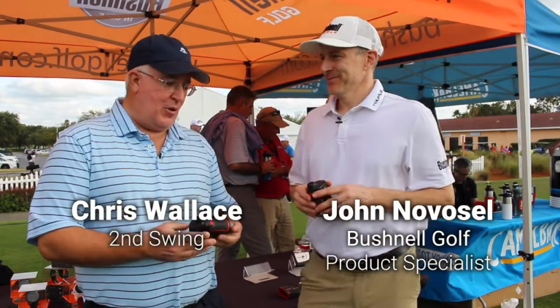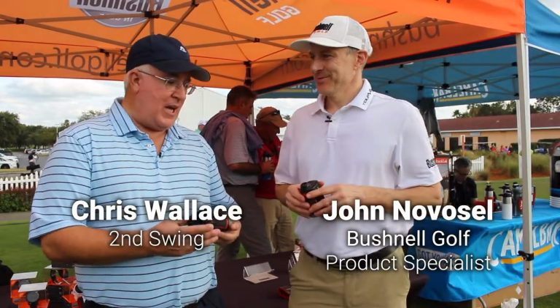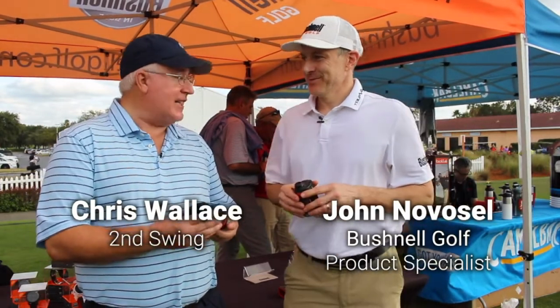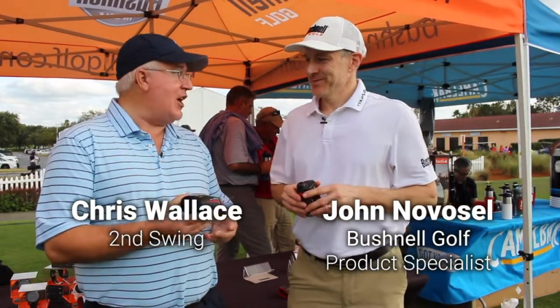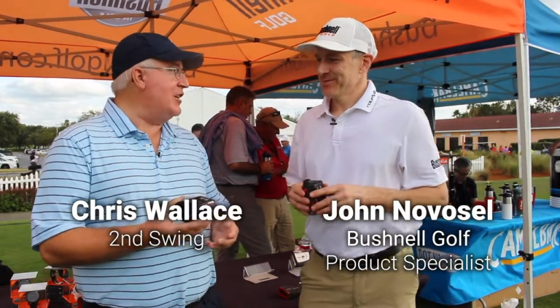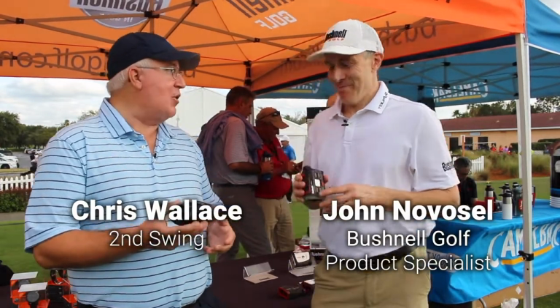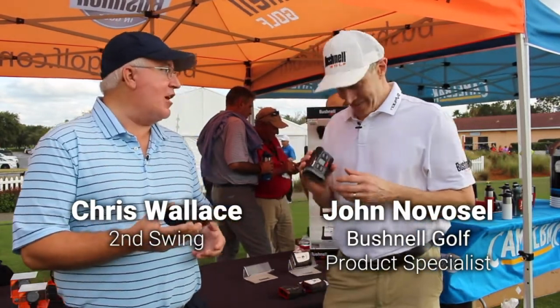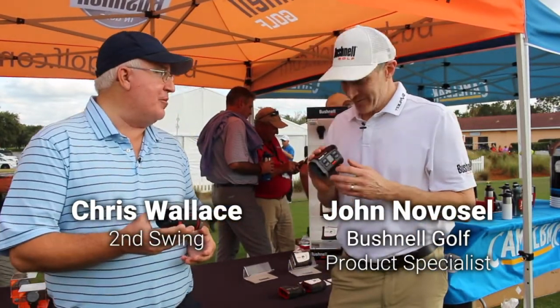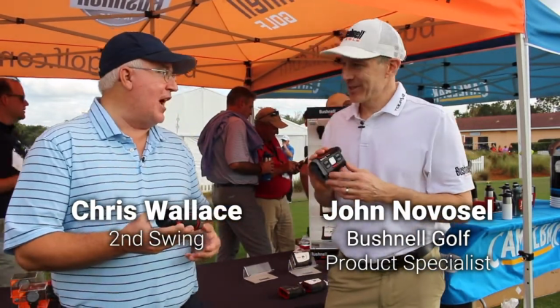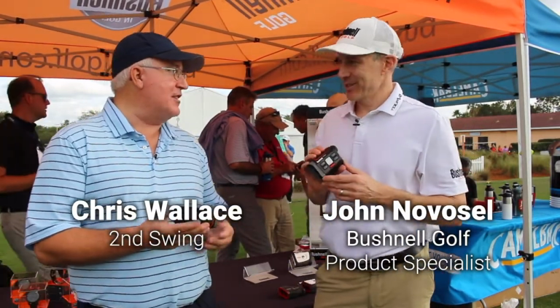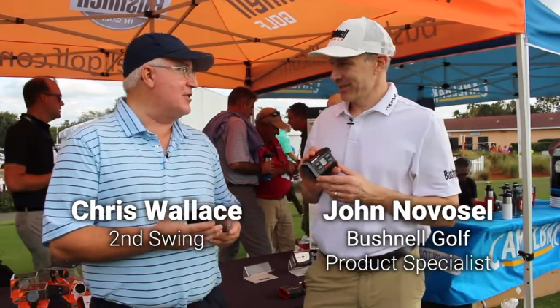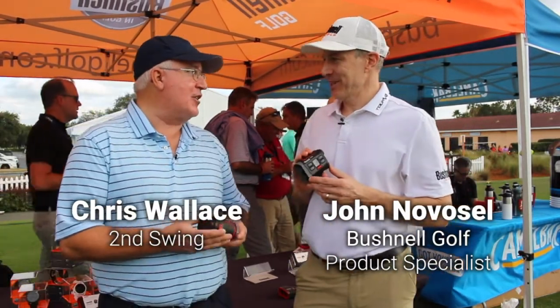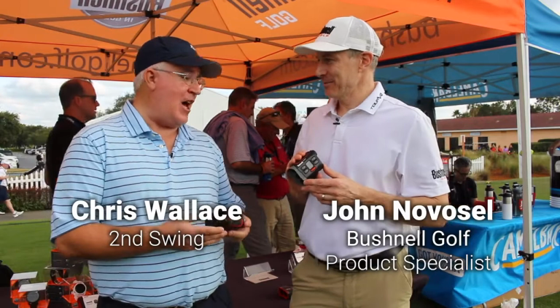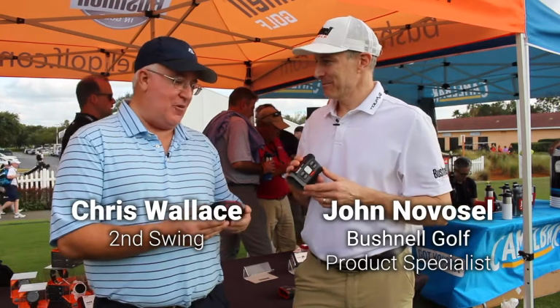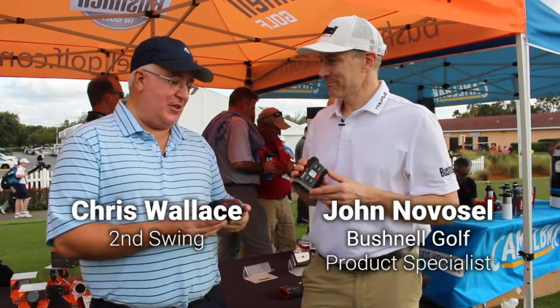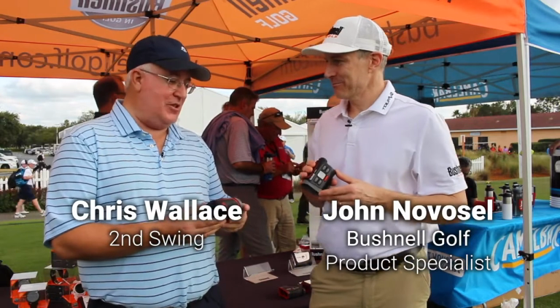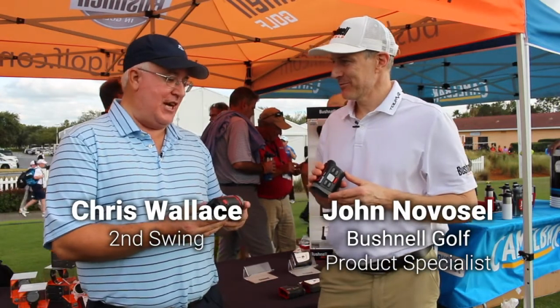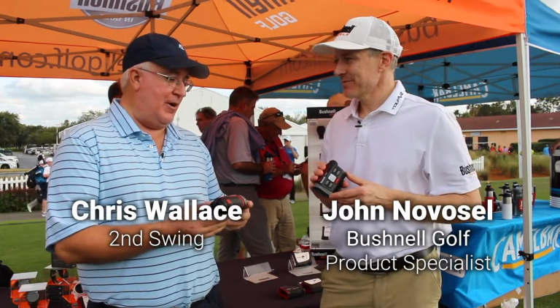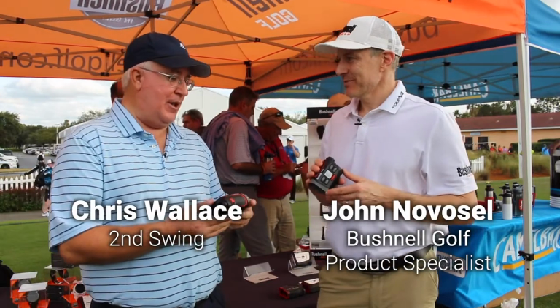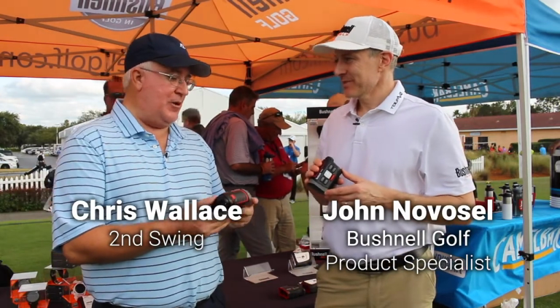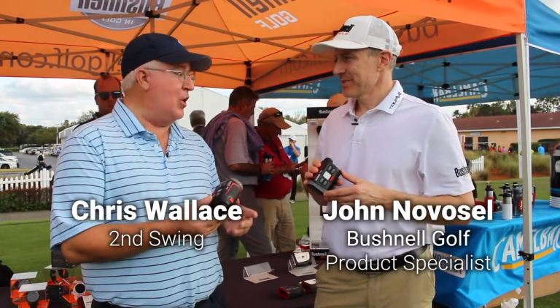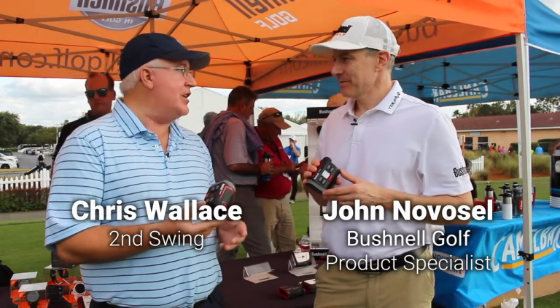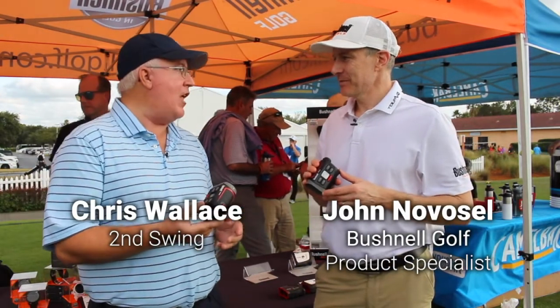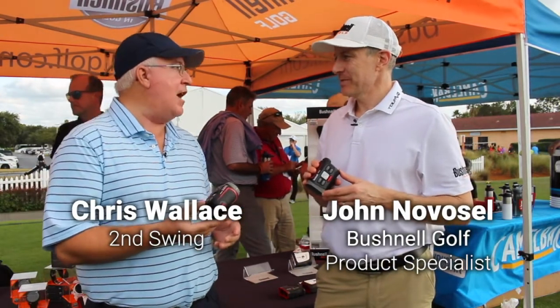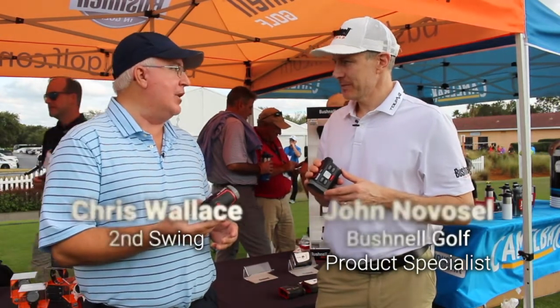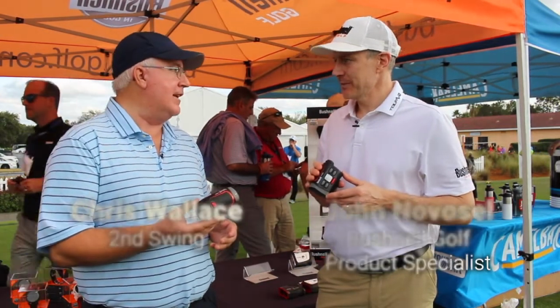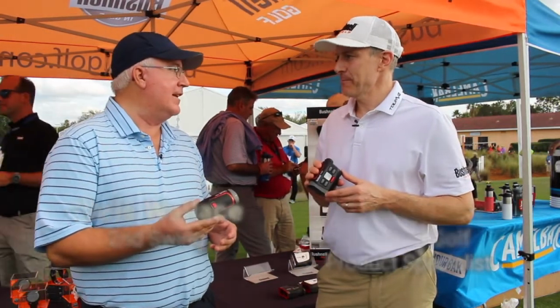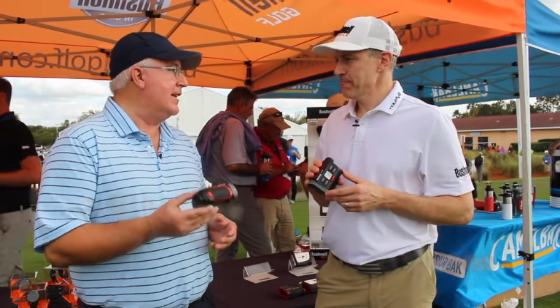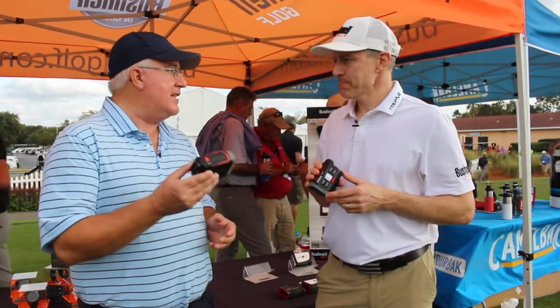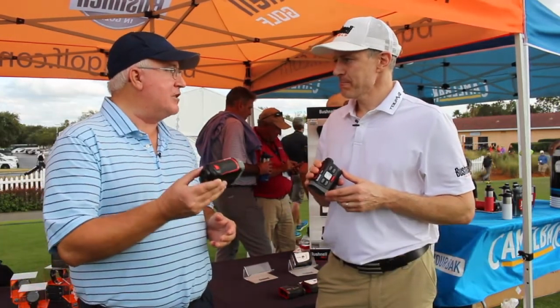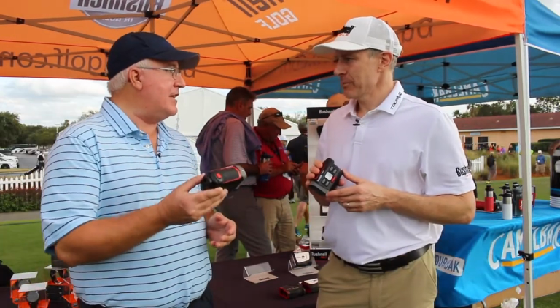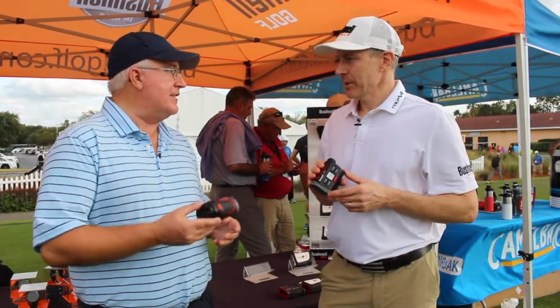We've got an exciting new product. Very exciting, yeah. Kind of revolutionary, really. The Bushnell Hybrid. Tell us about this.